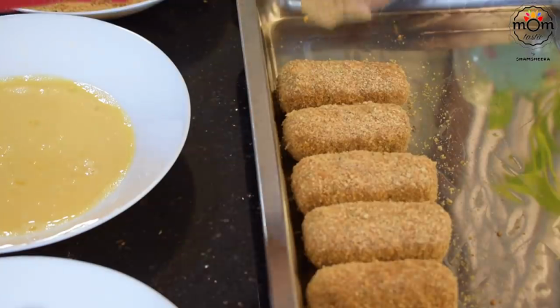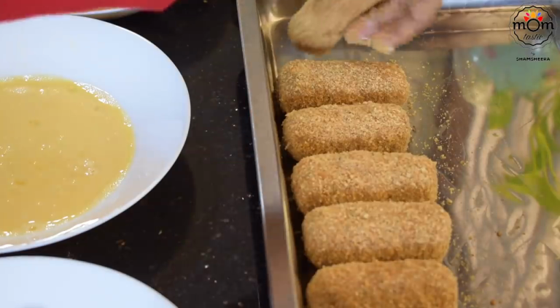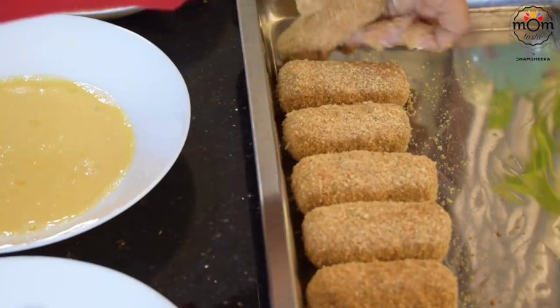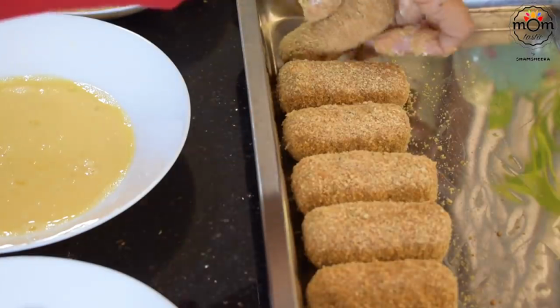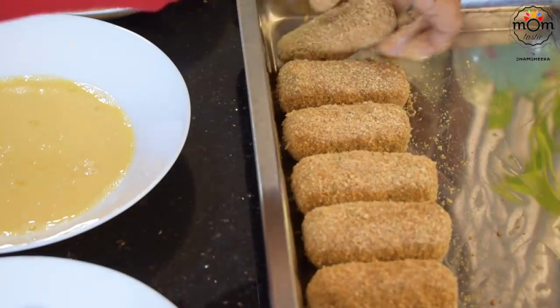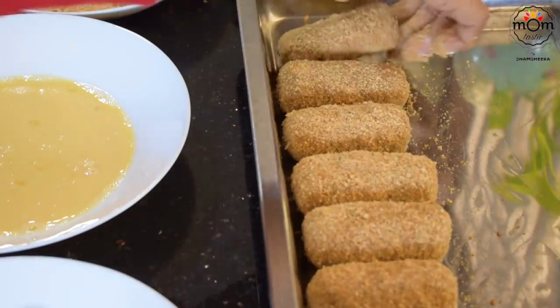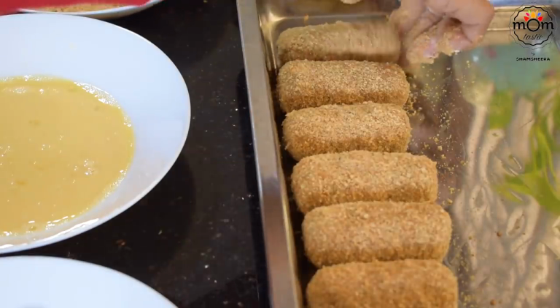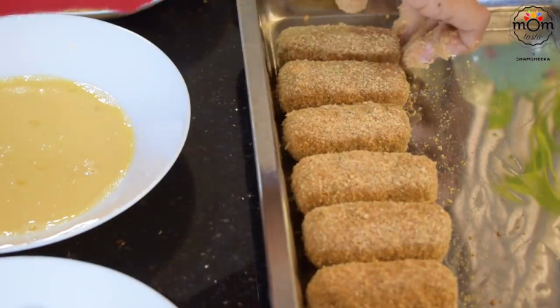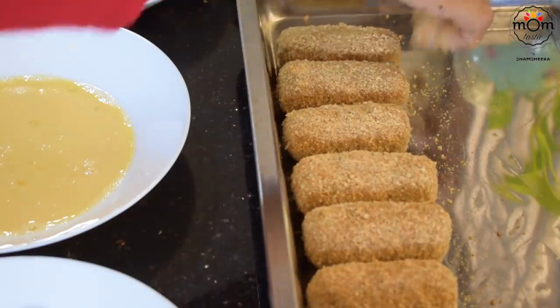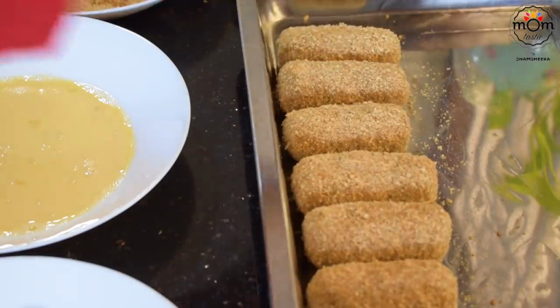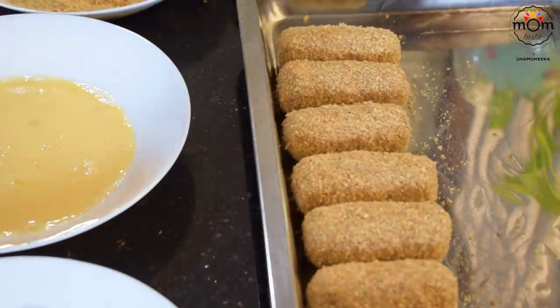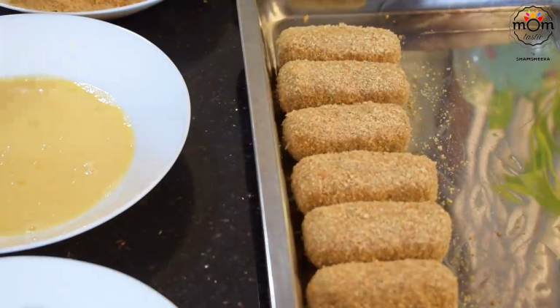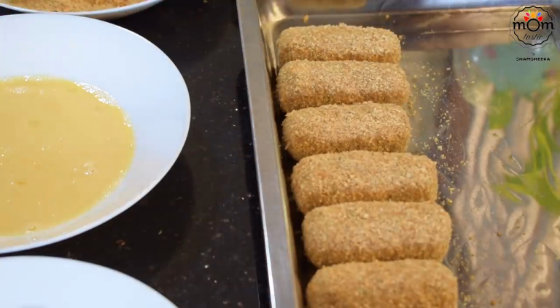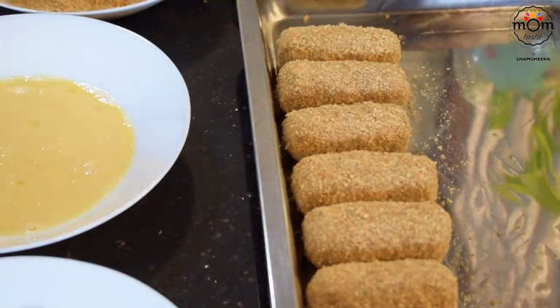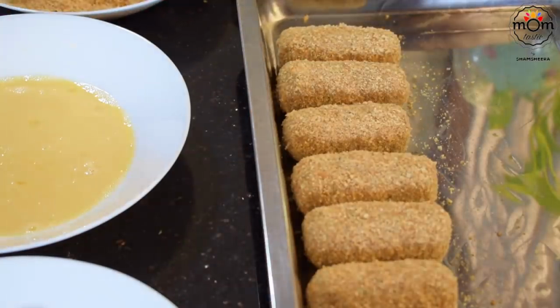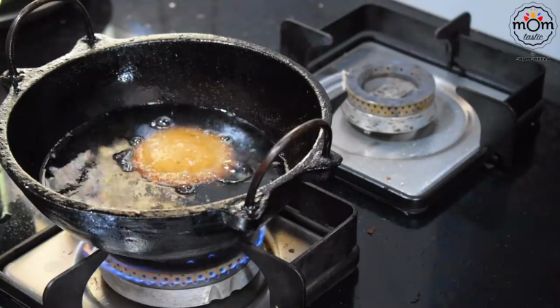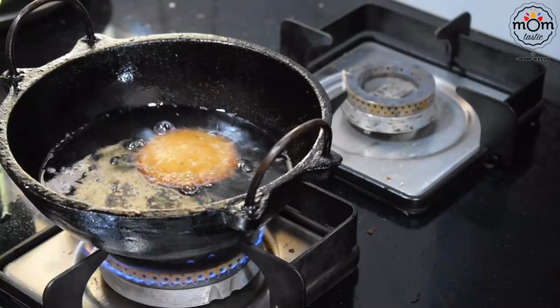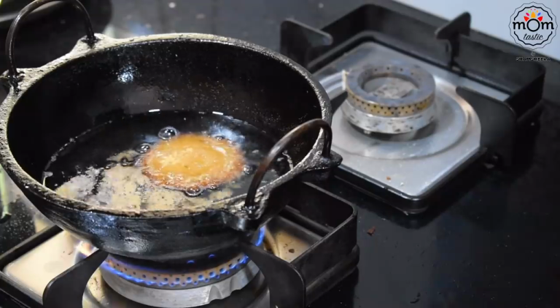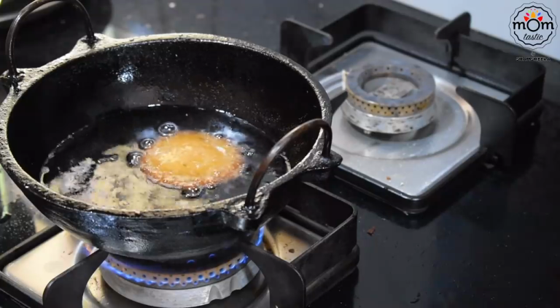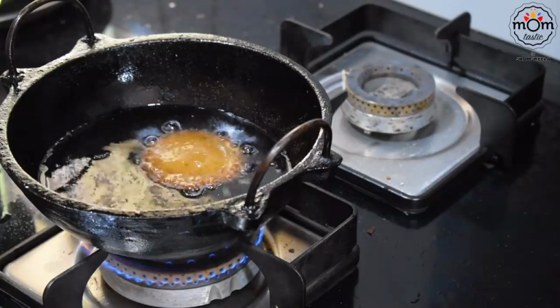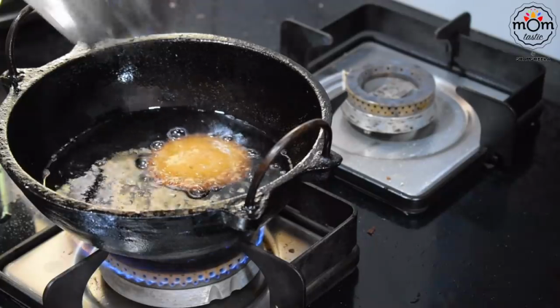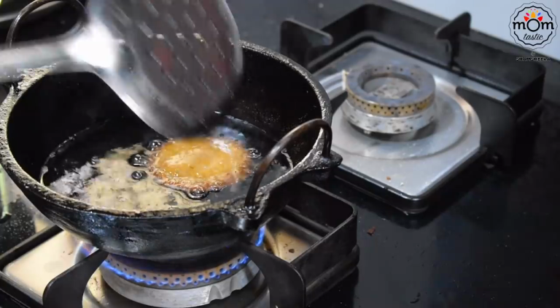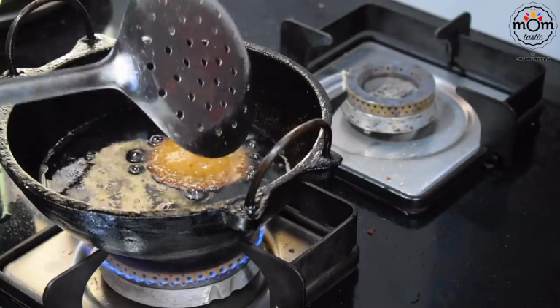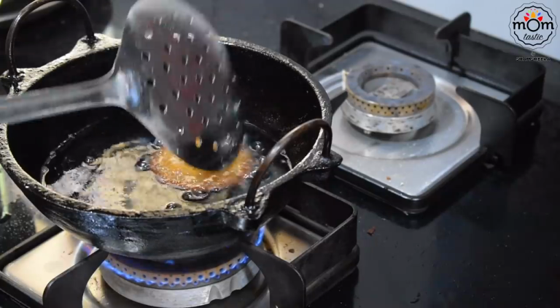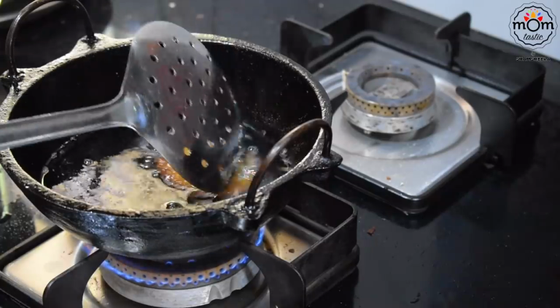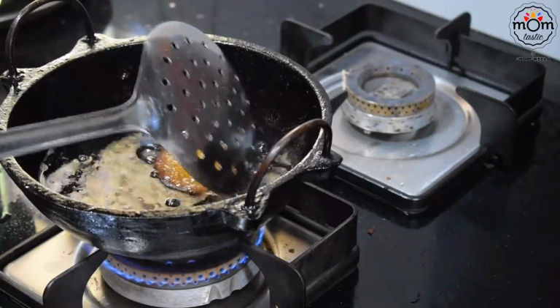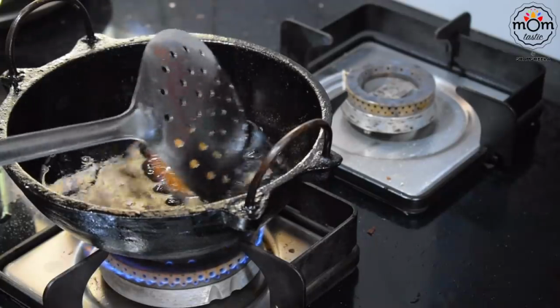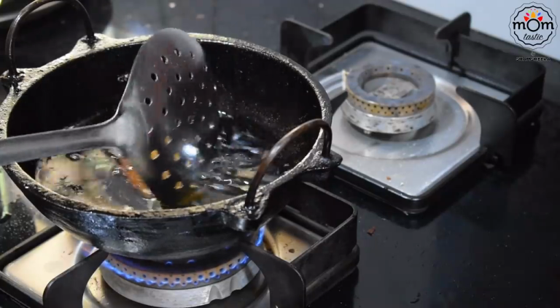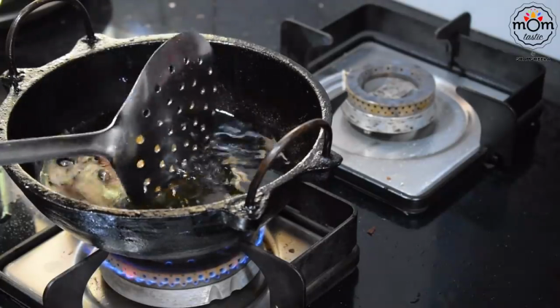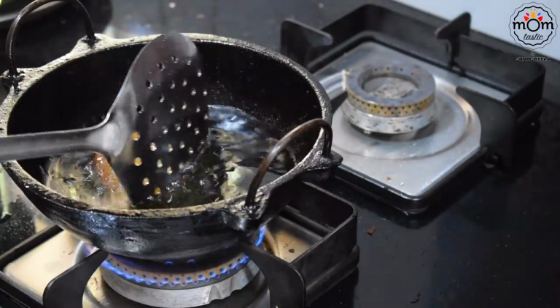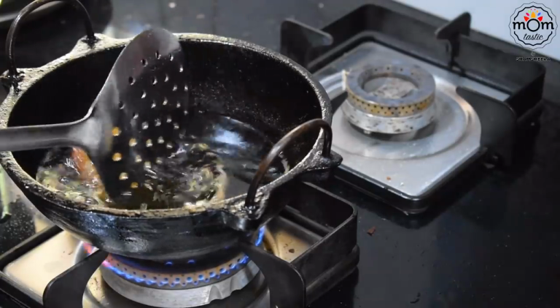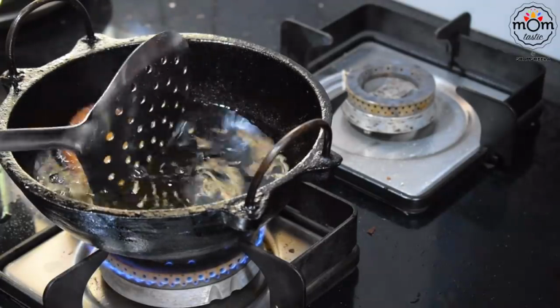You may store these in the freezer just like how we store cutlets. They can be stored for a maximum of 3 weeks.